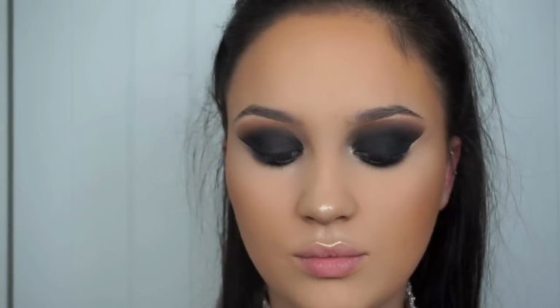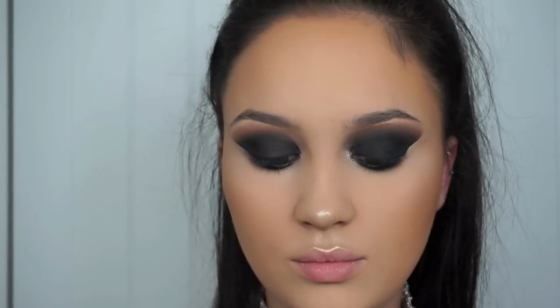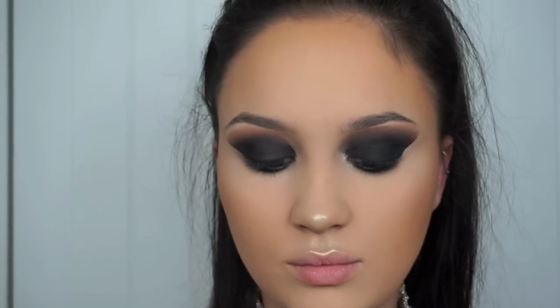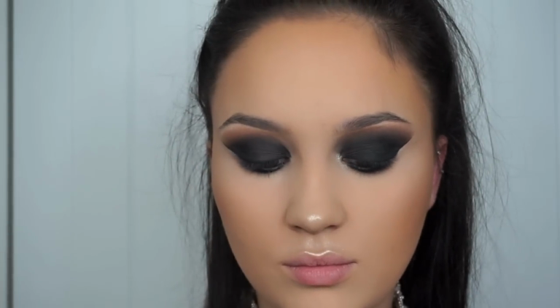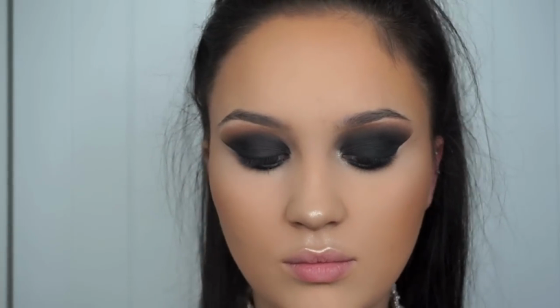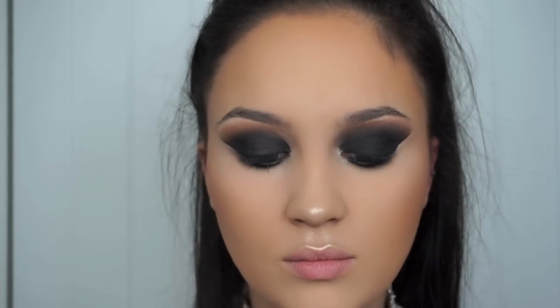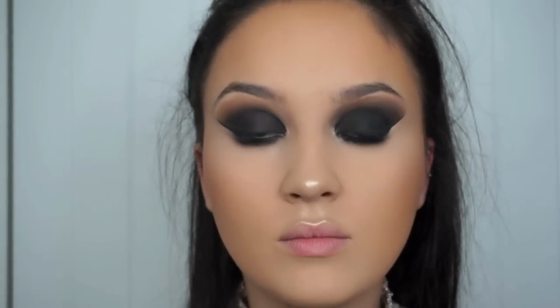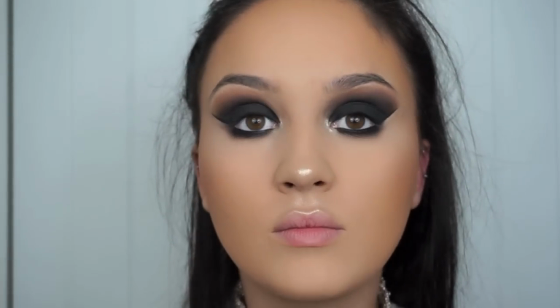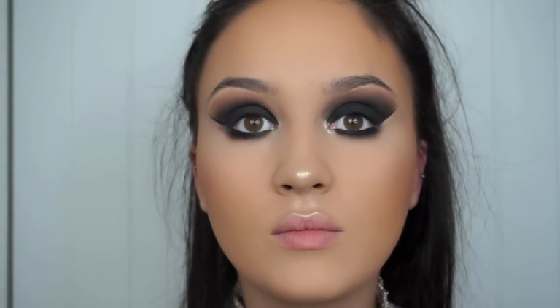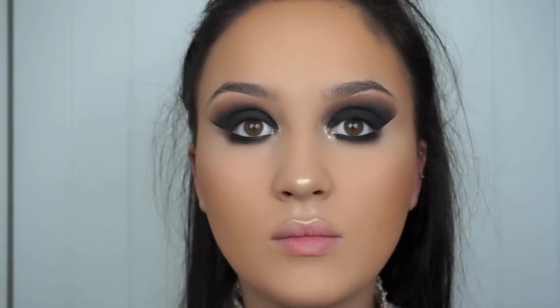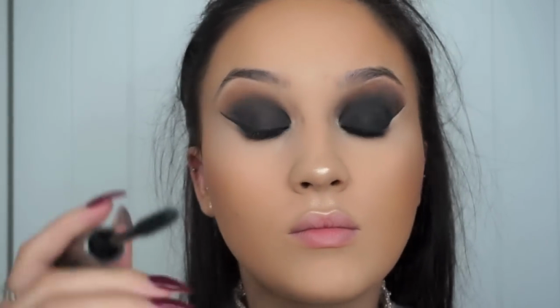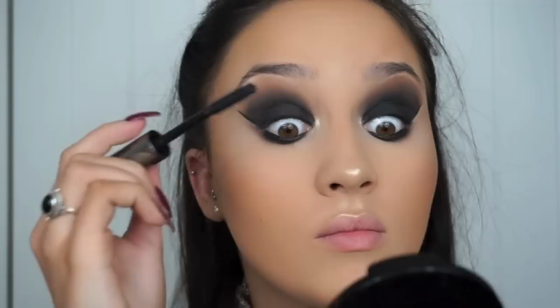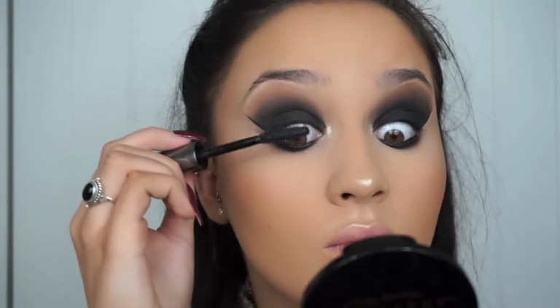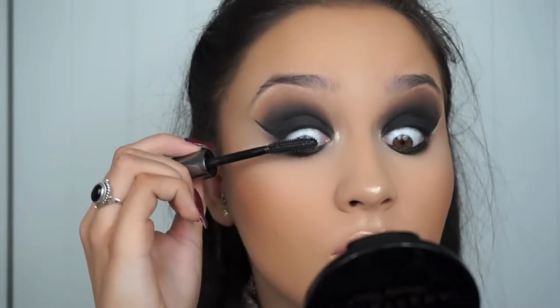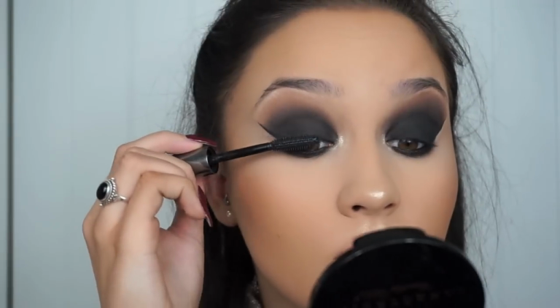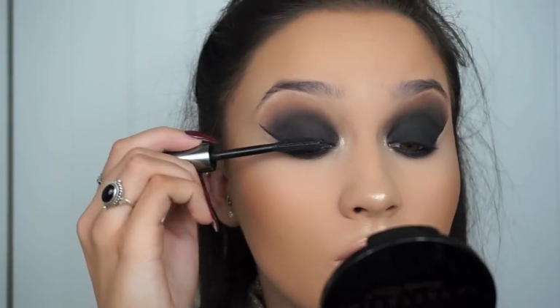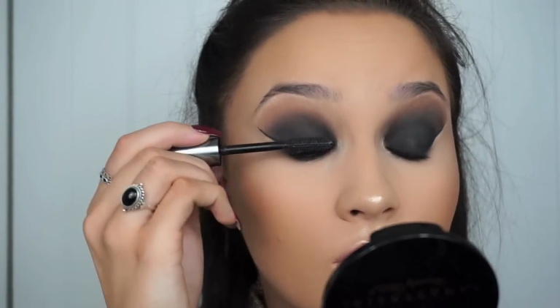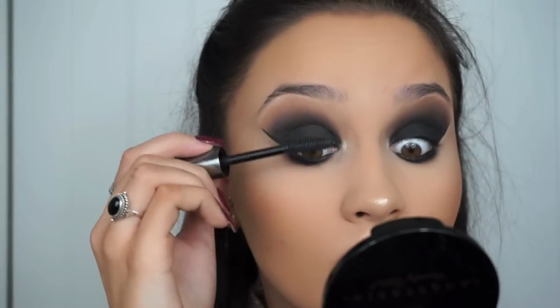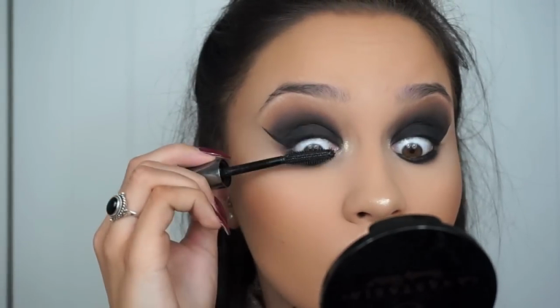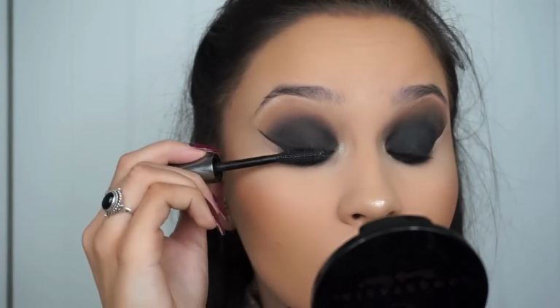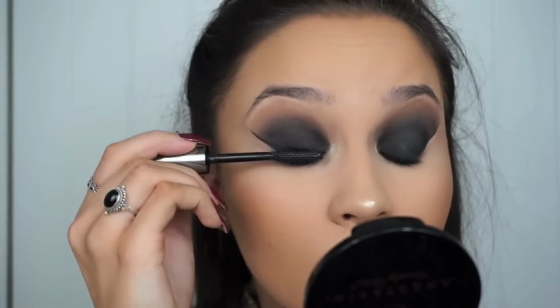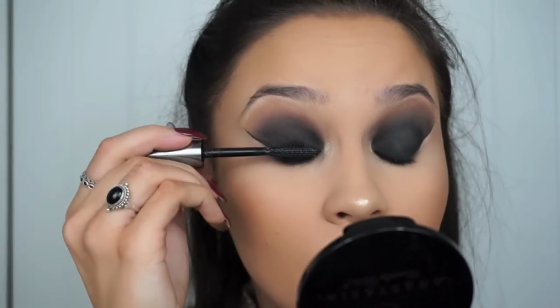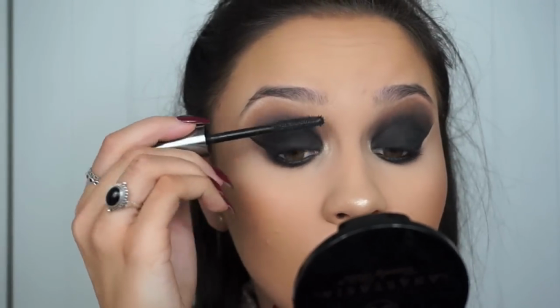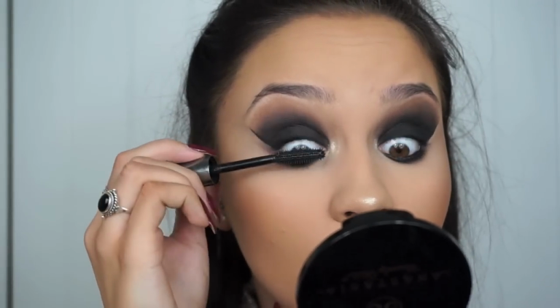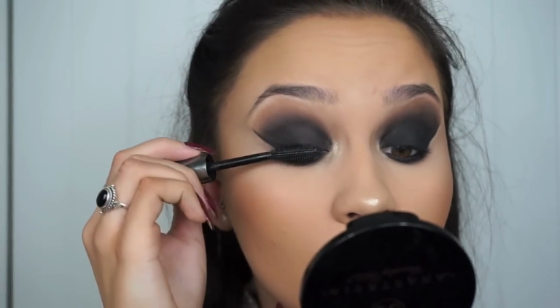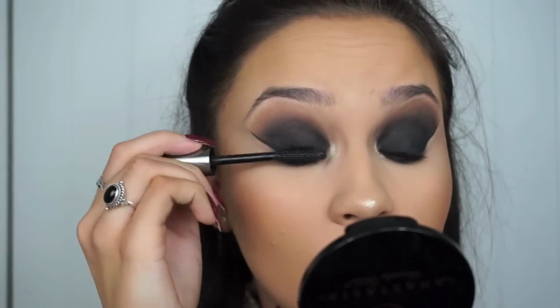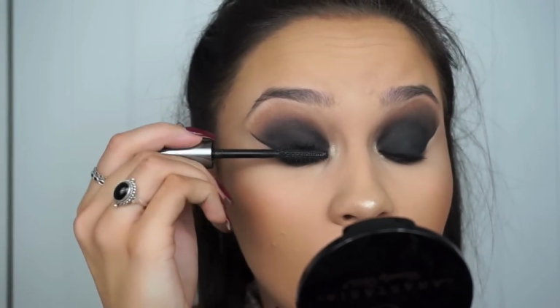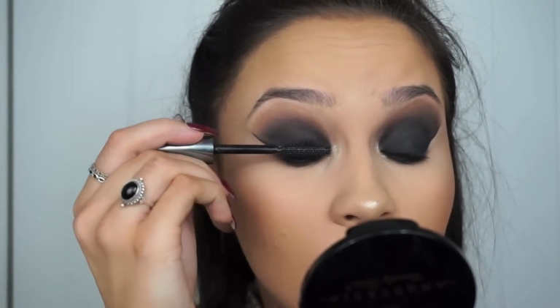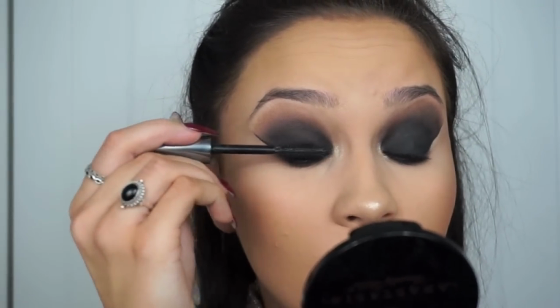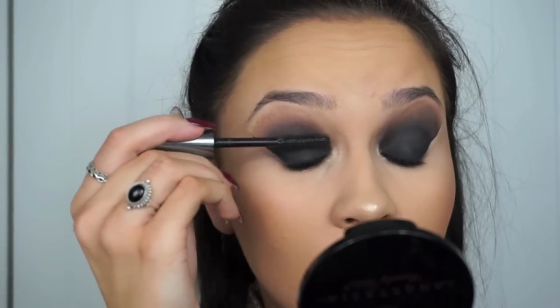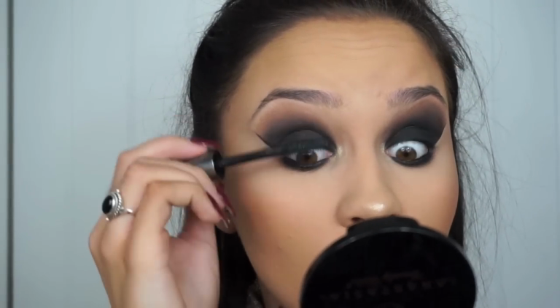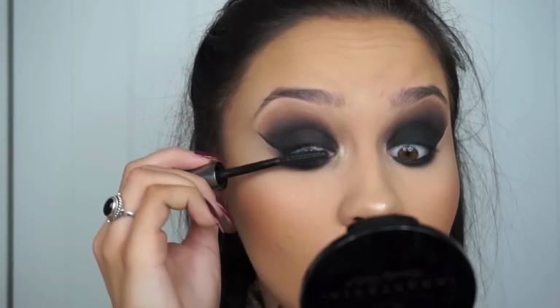I'm now going in with the Benefit Darling Mascara on my upper and lower lashes just to prep my lashes for false ones.